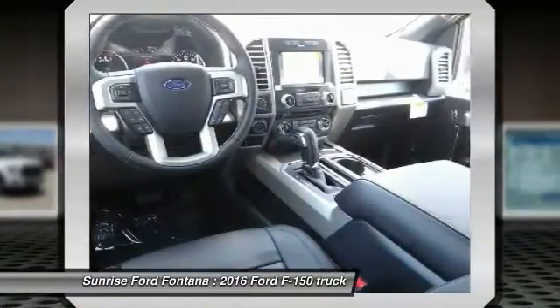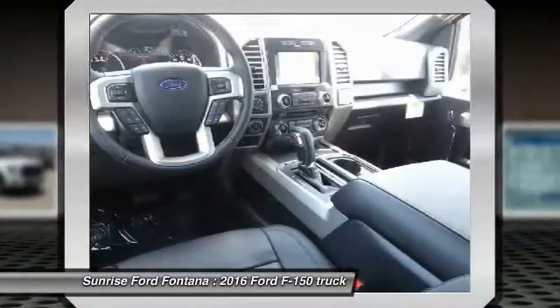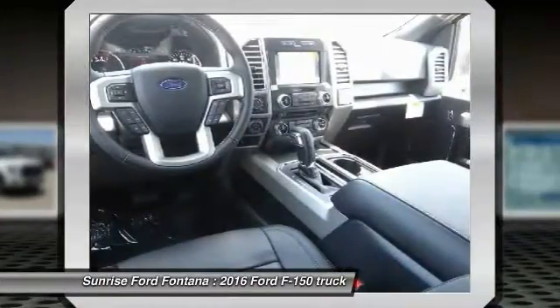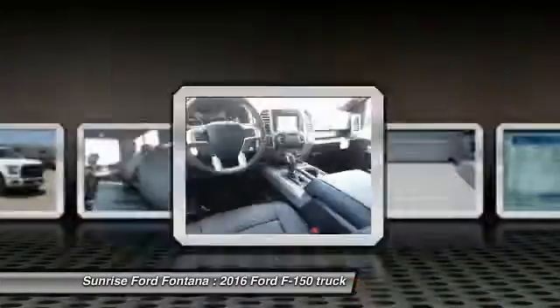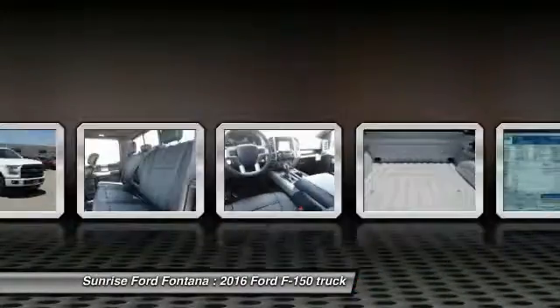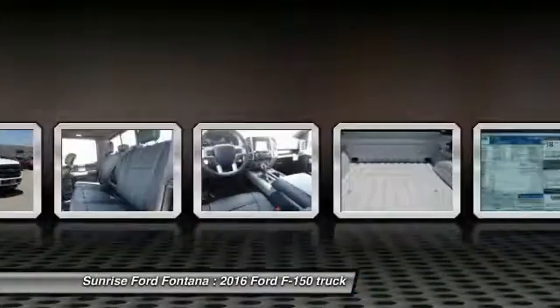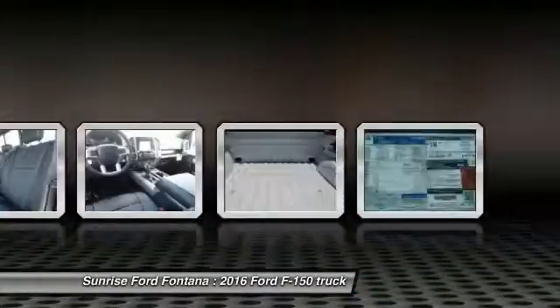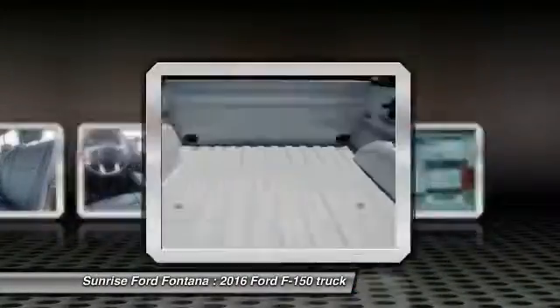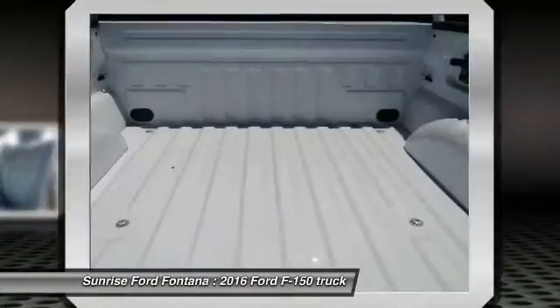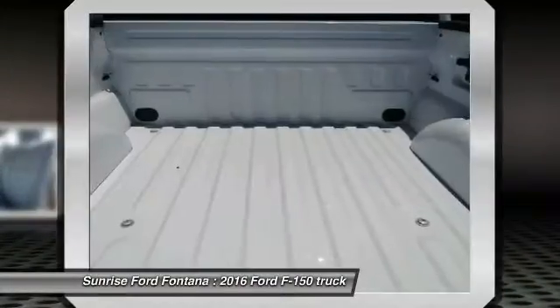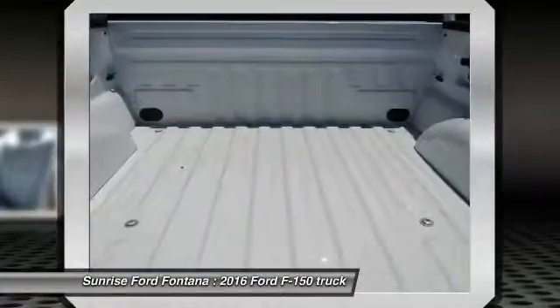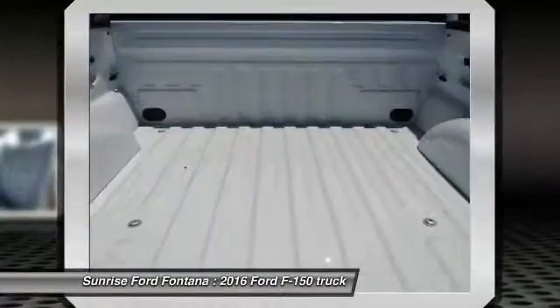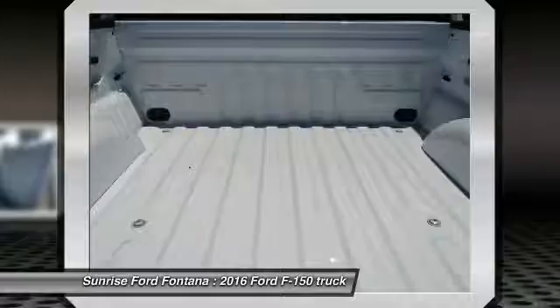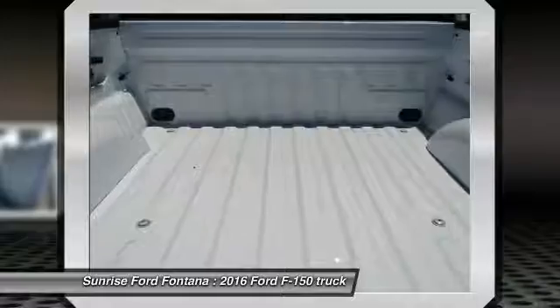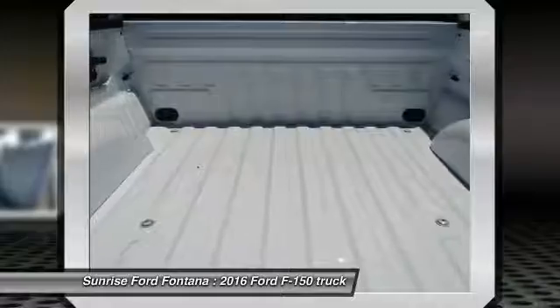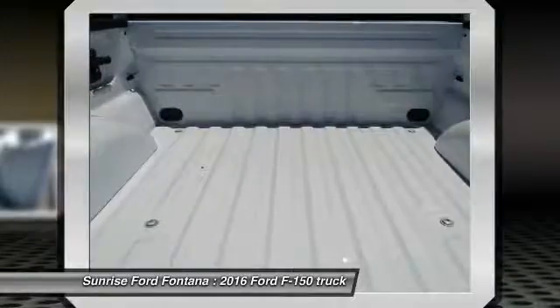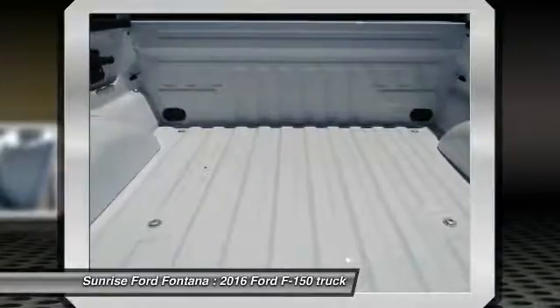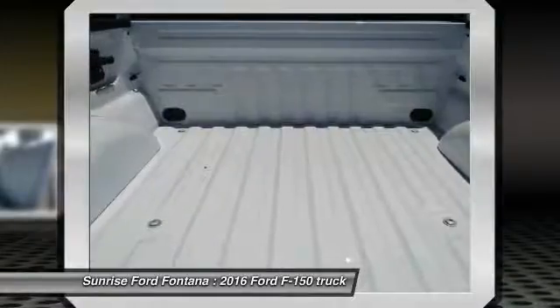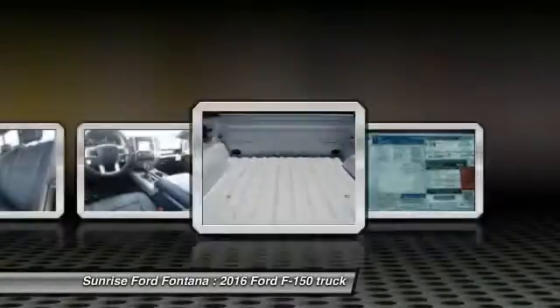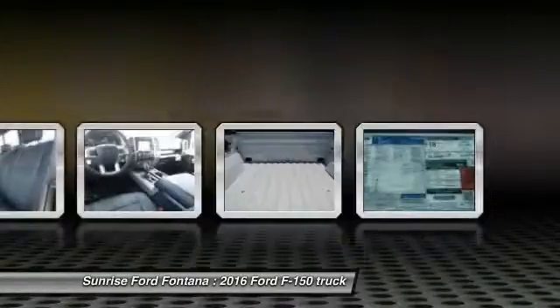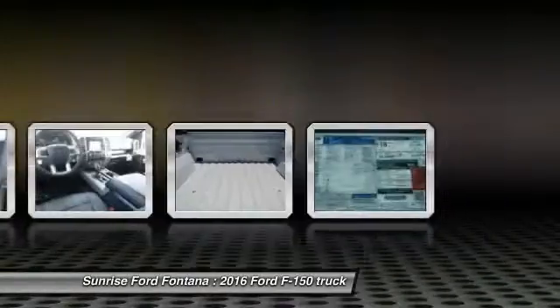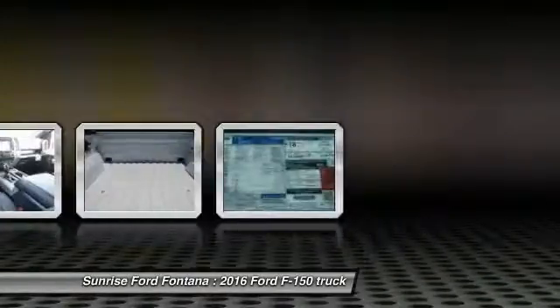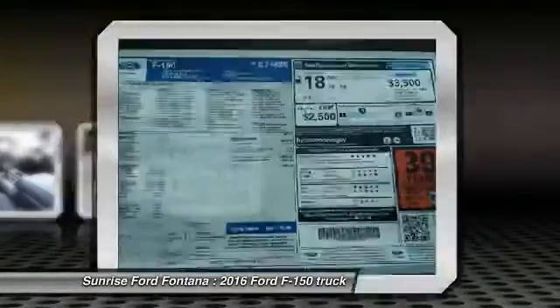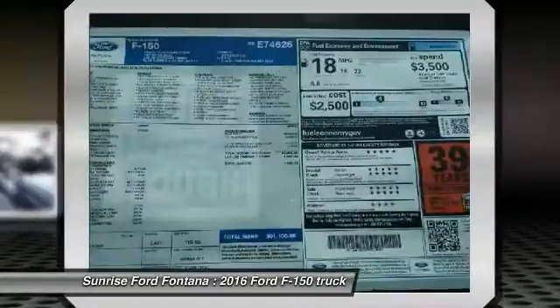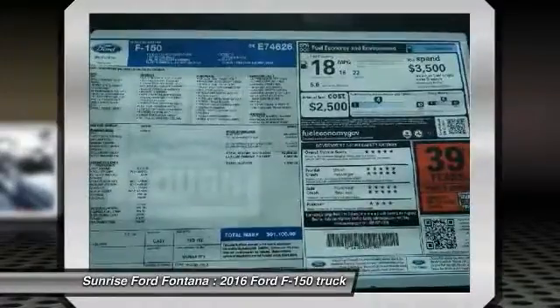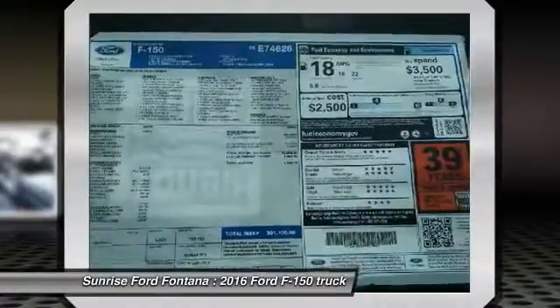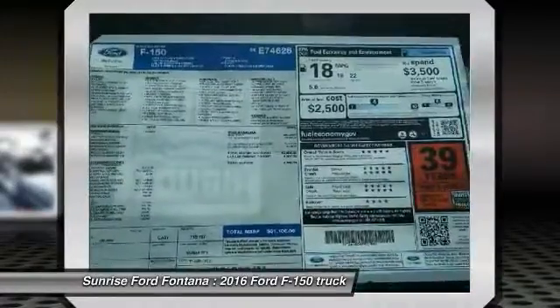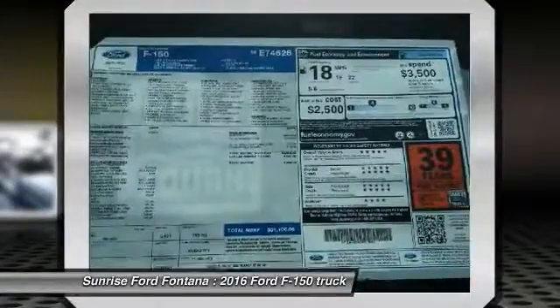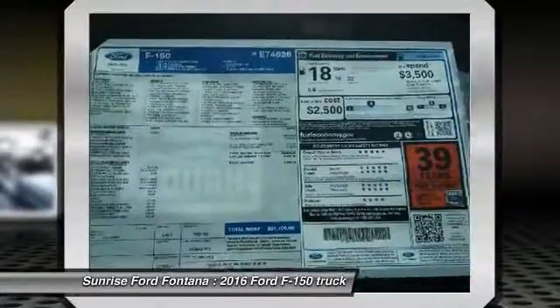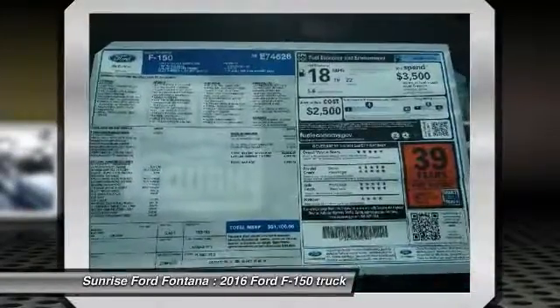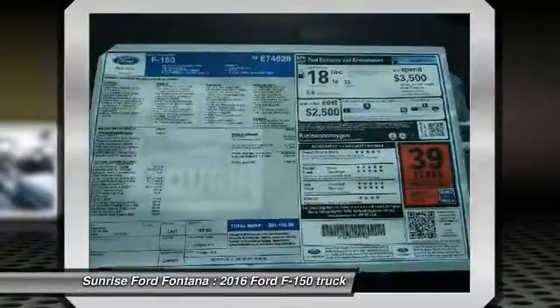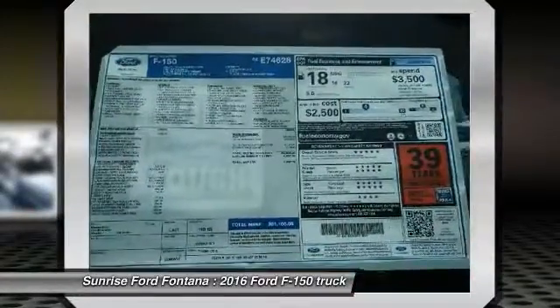PPO, child safety locks, fog lamps, security system, dual front airbags.